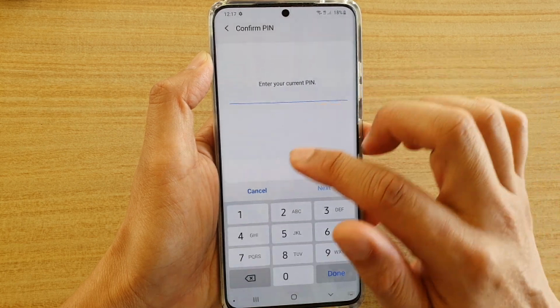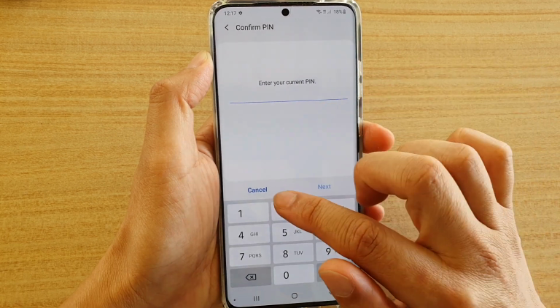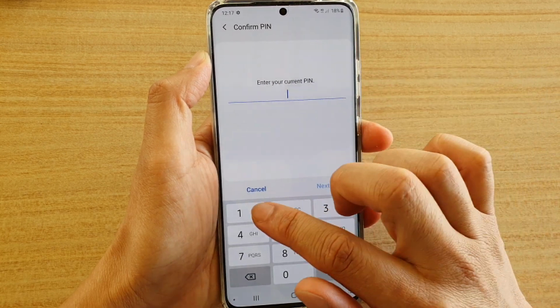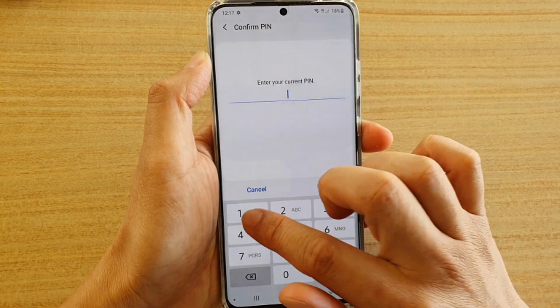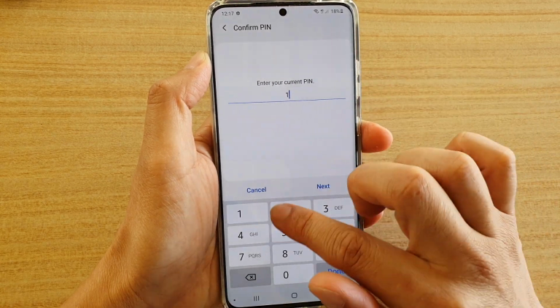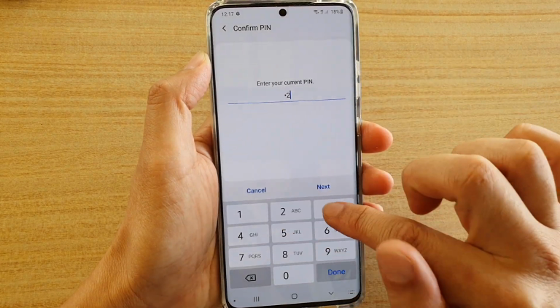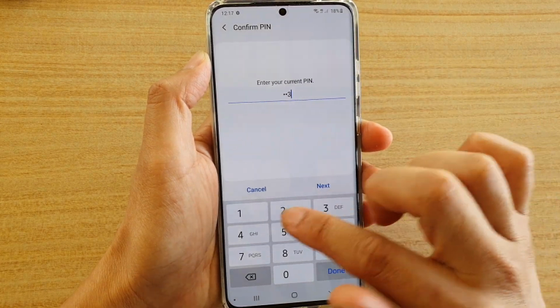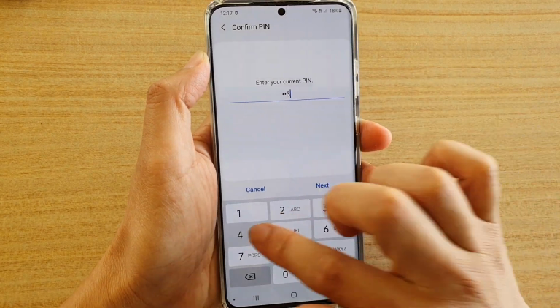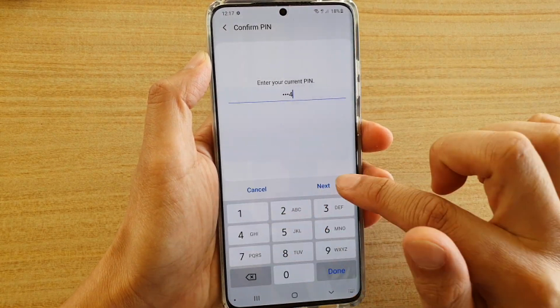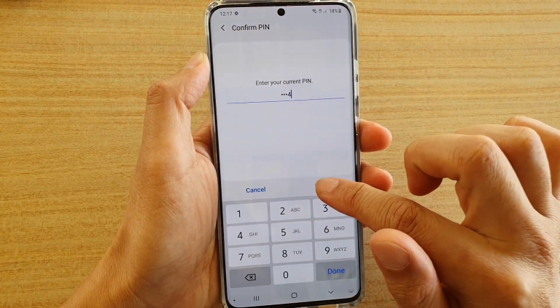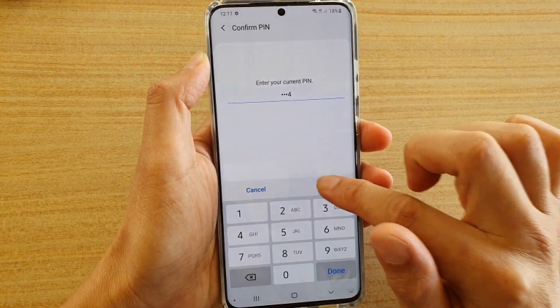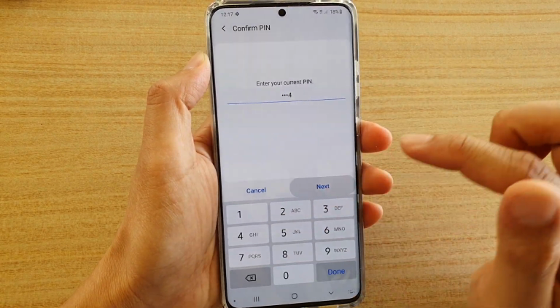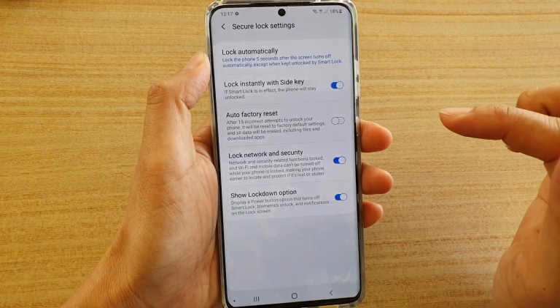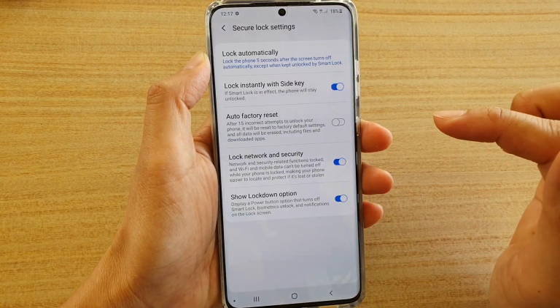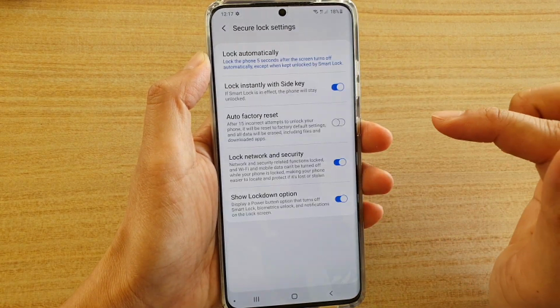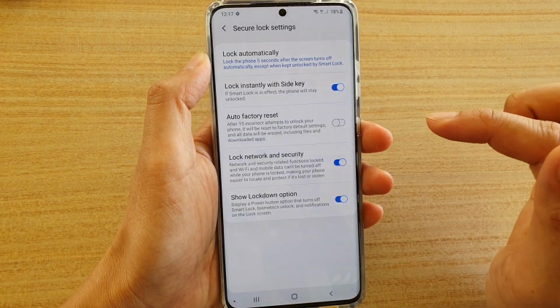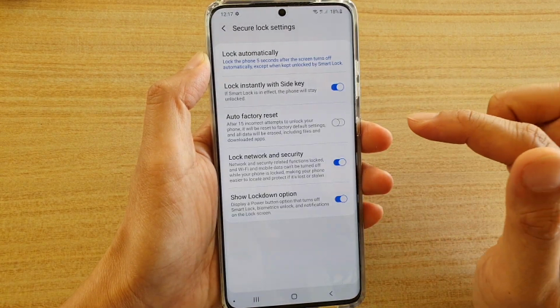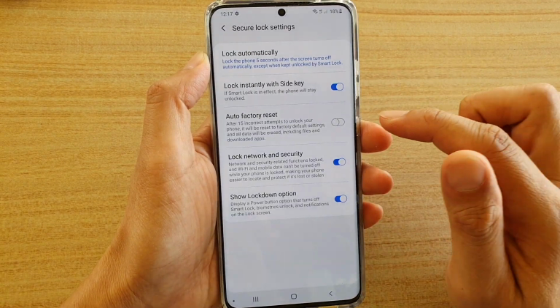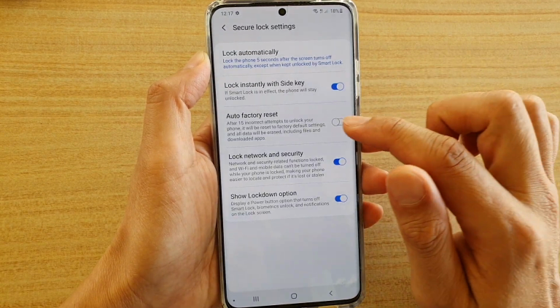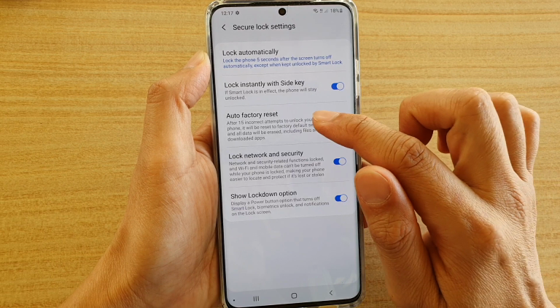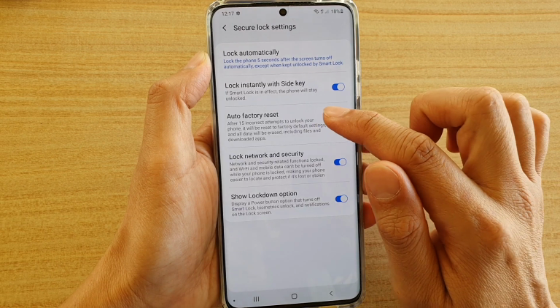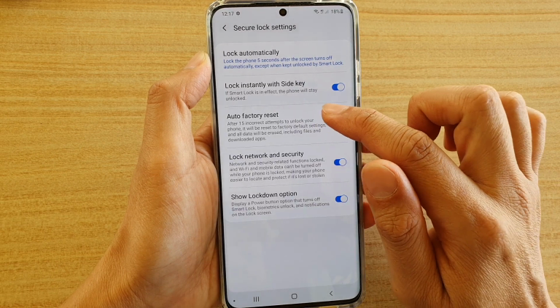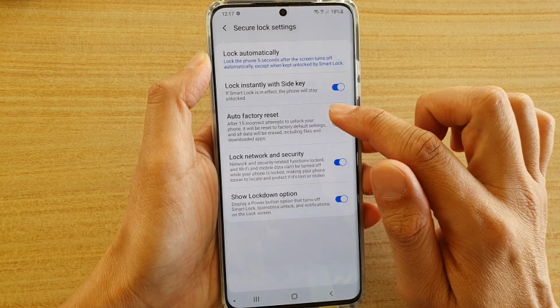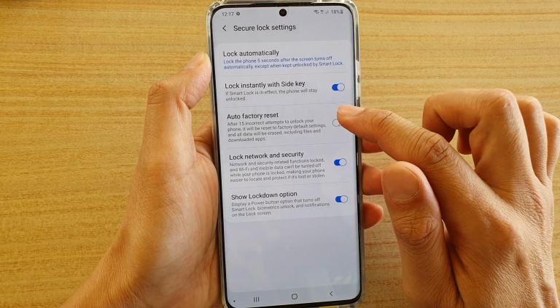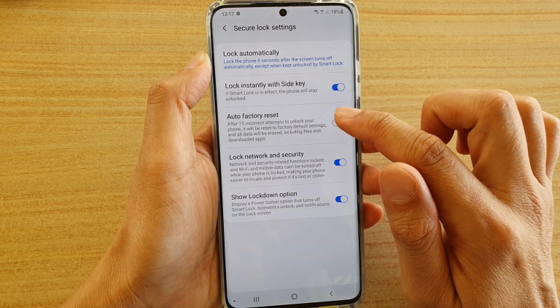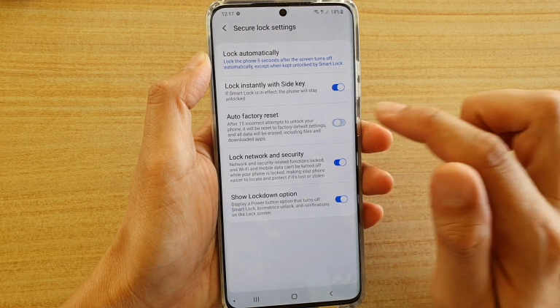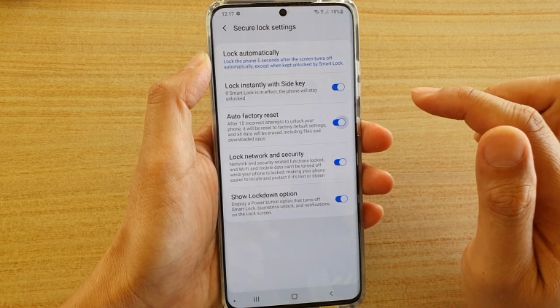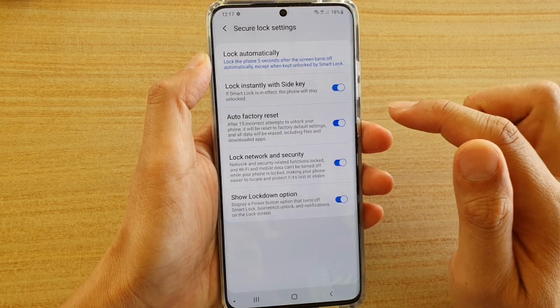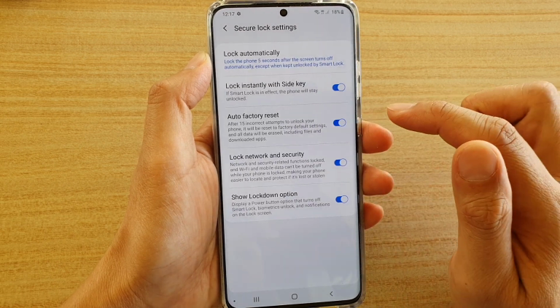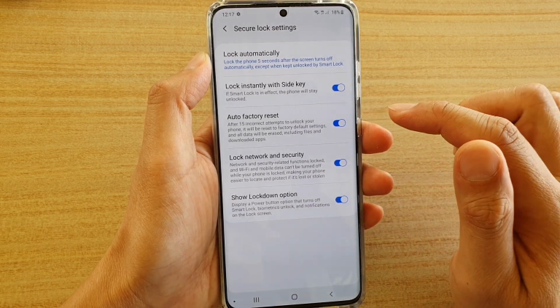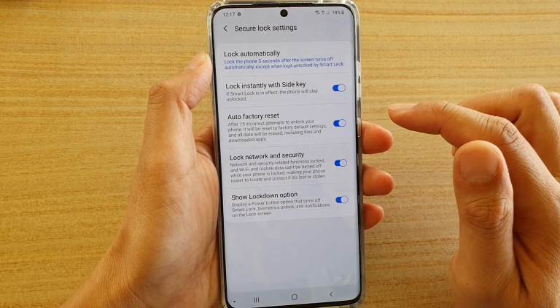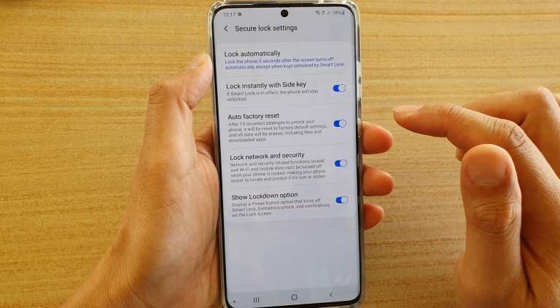Here we're going to put in the PIN password and tap on next. Then tap on the auto factory reset button to turn it on or off.